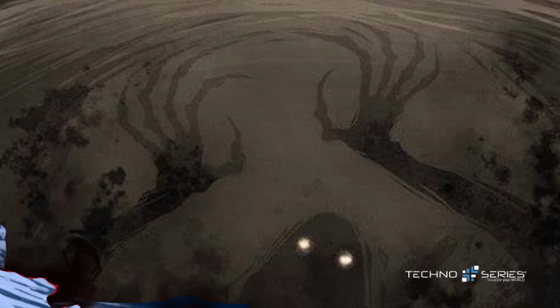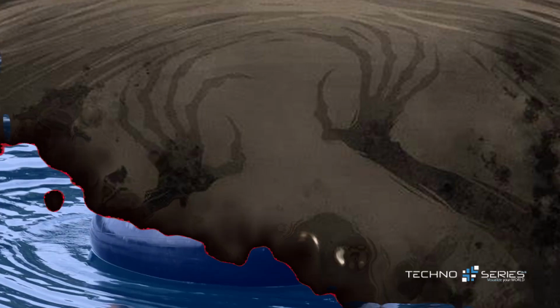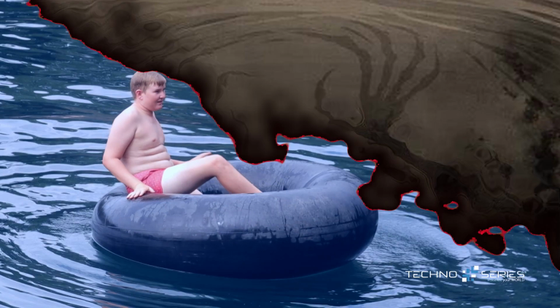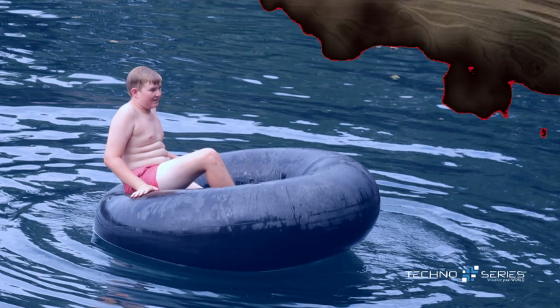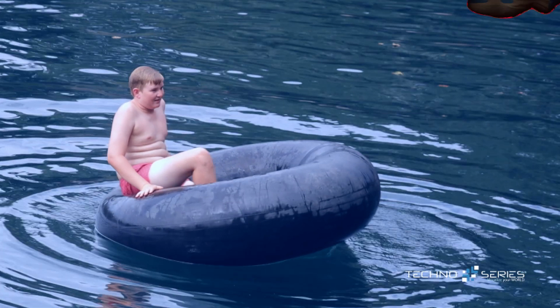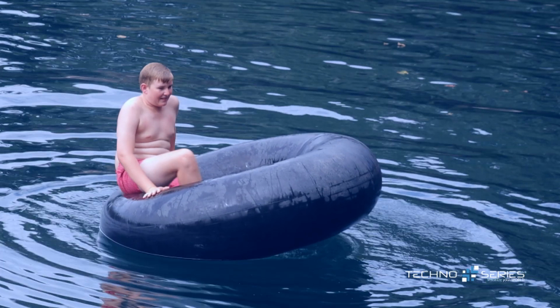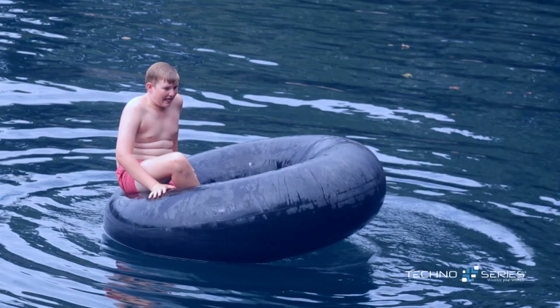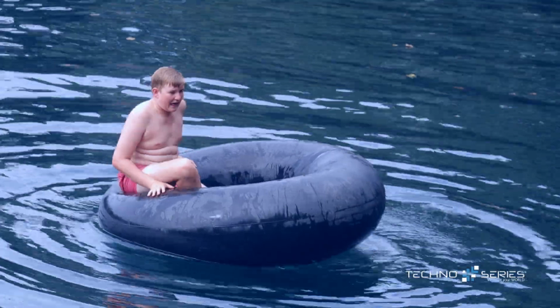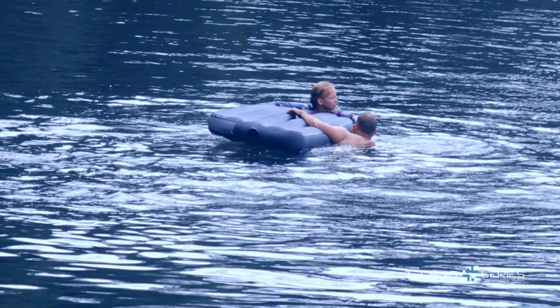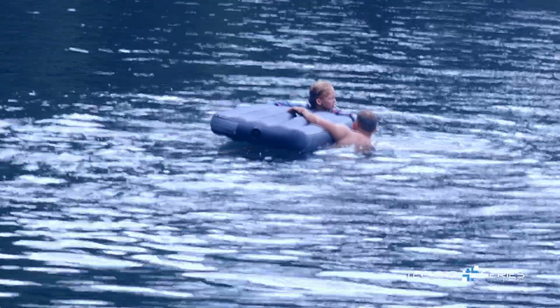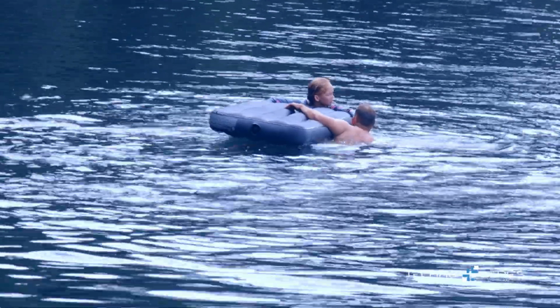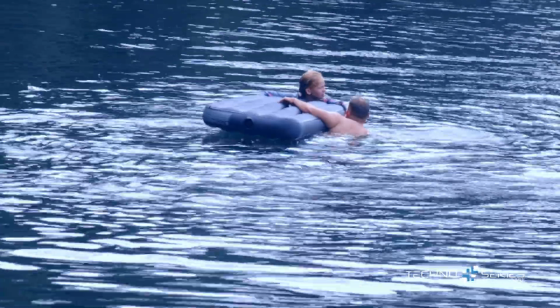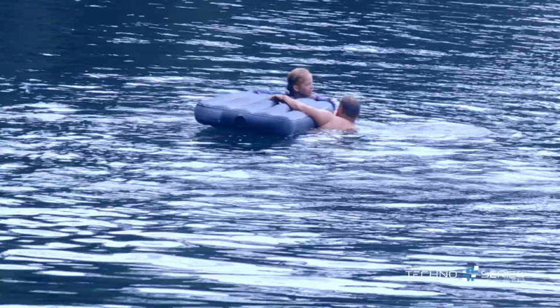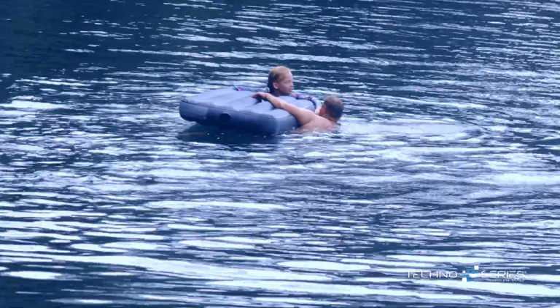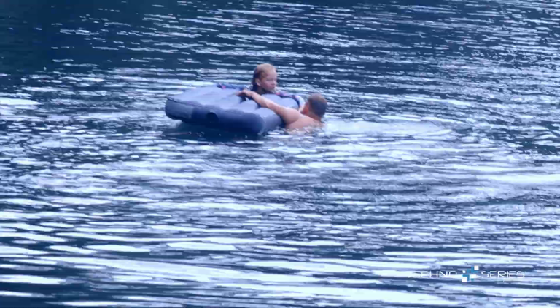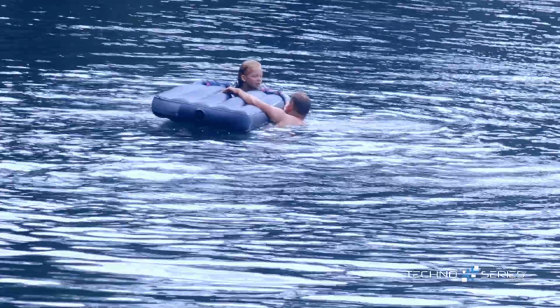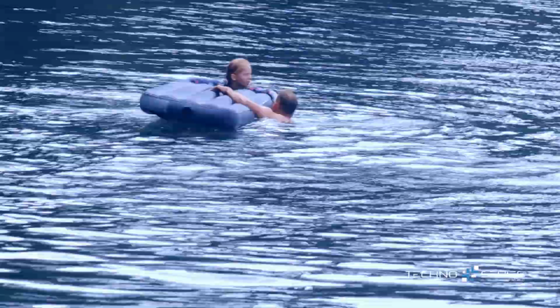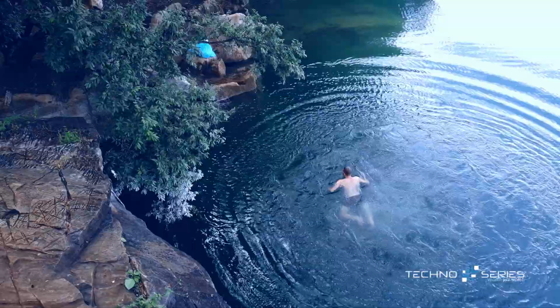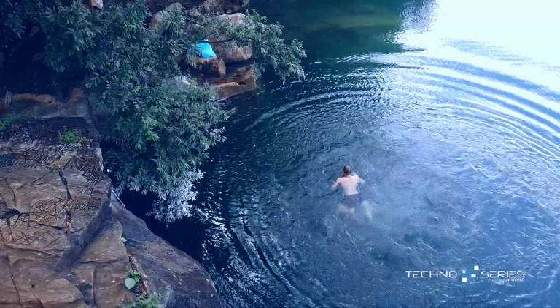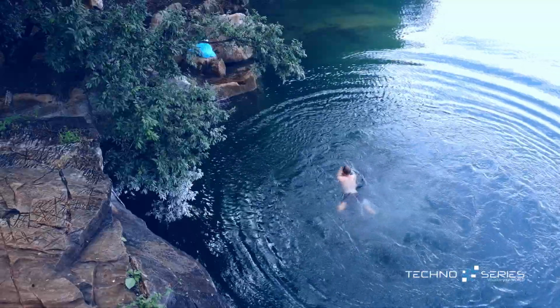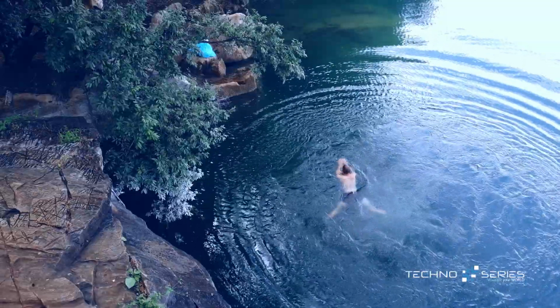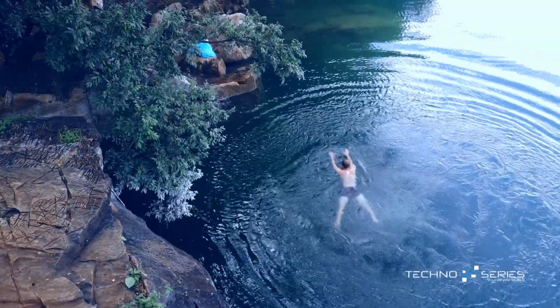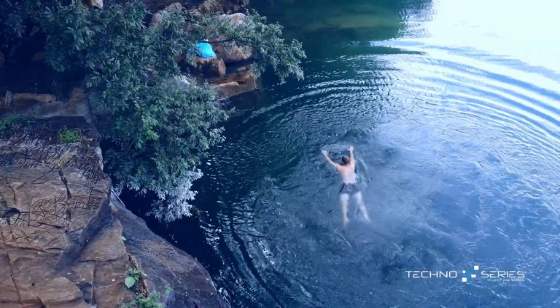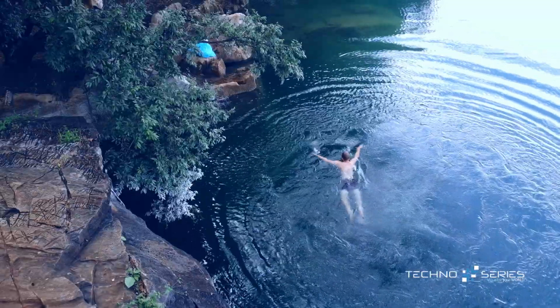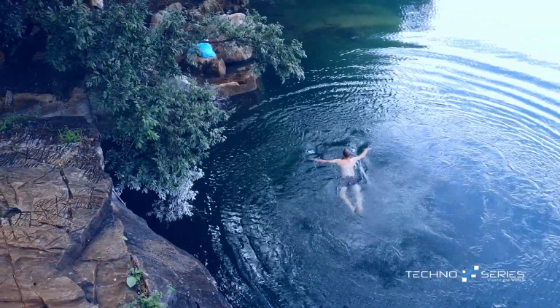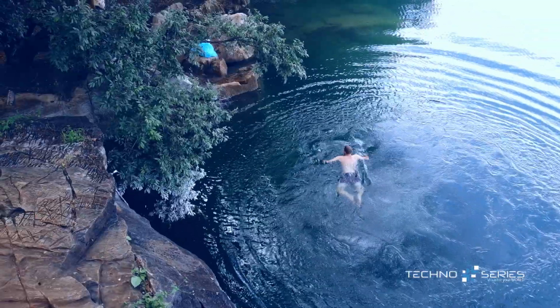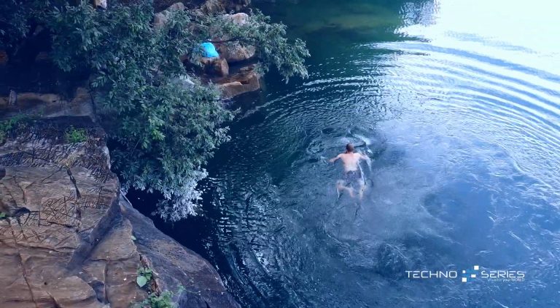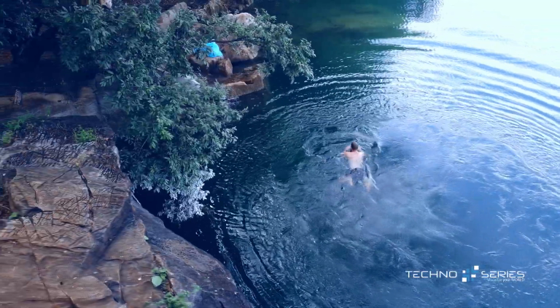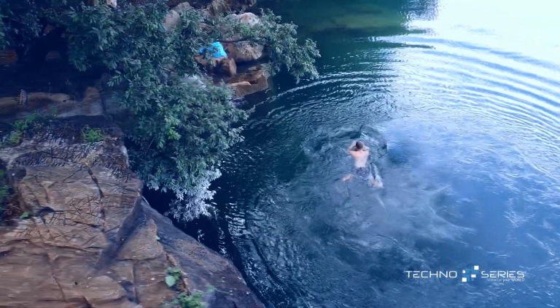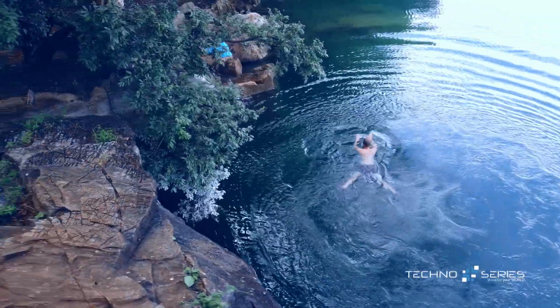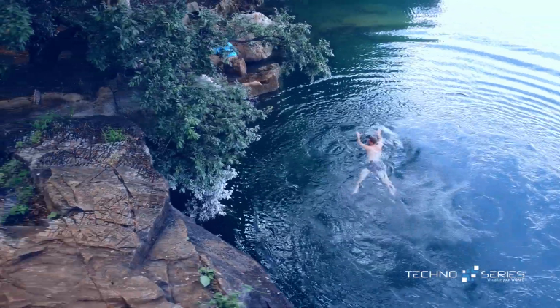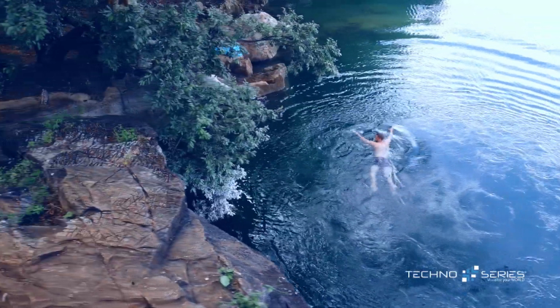Dude was actually swimming in that water. It's beautifully blue, dude. Guy was actually swimming across that thing. Which dude?